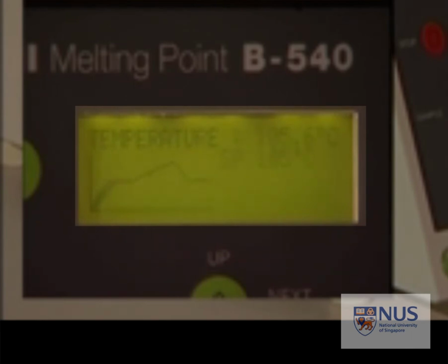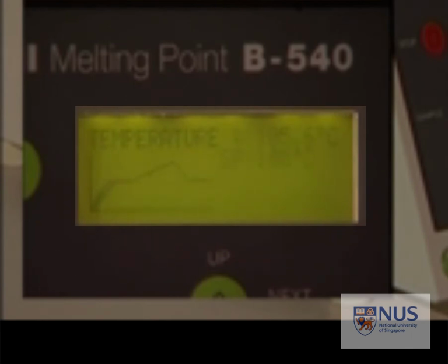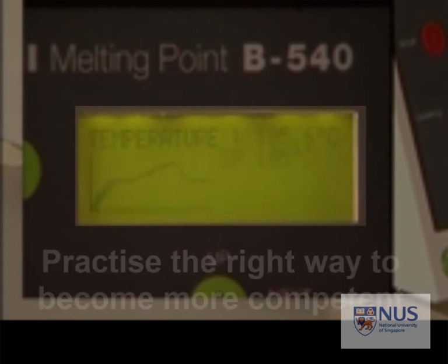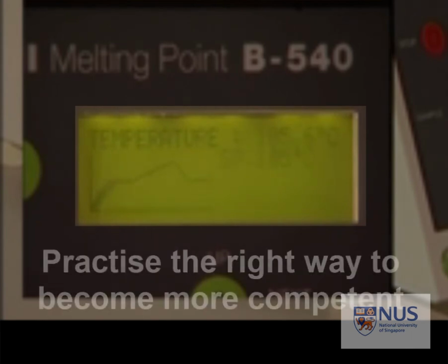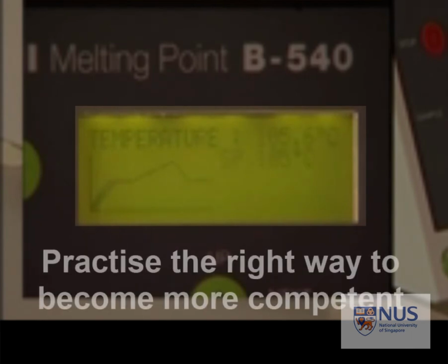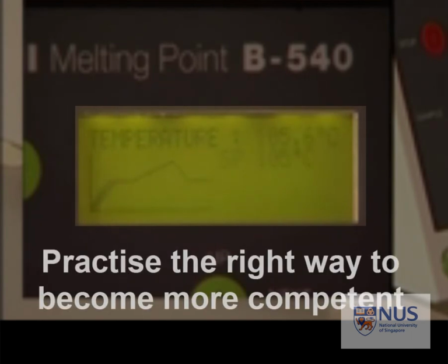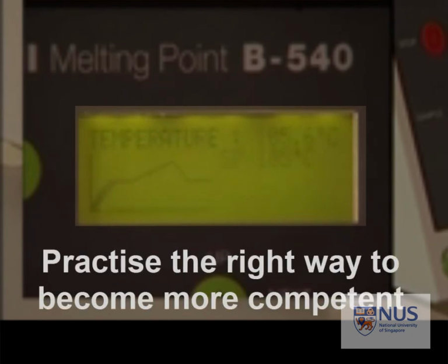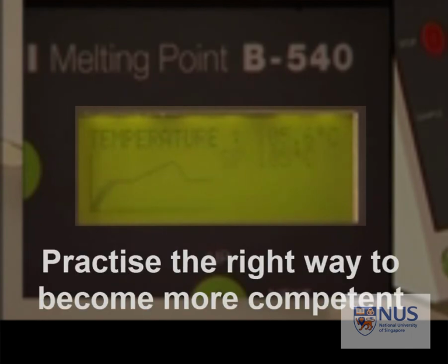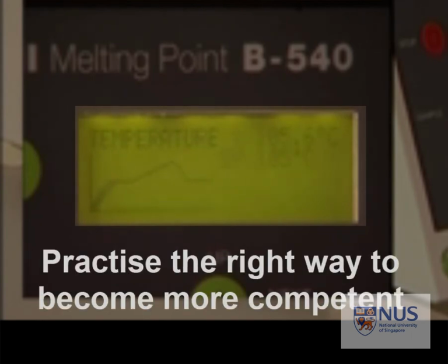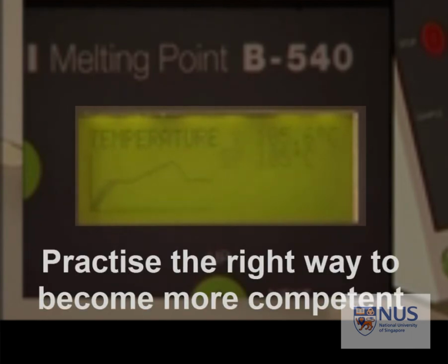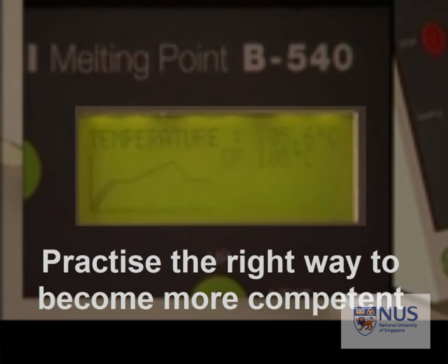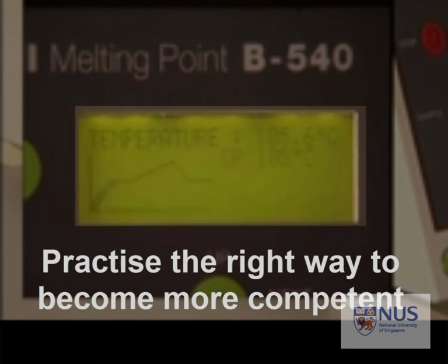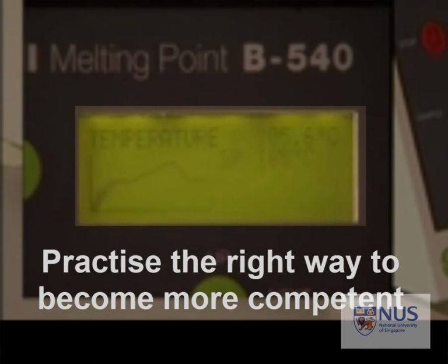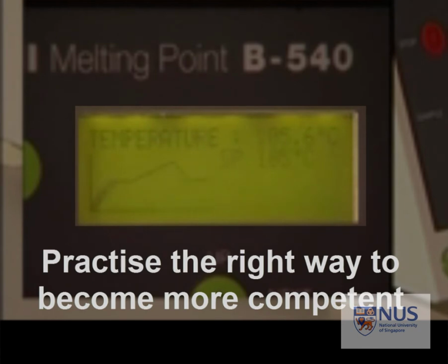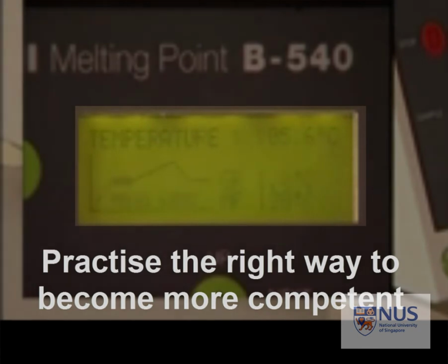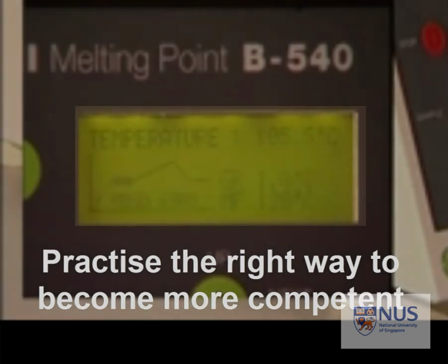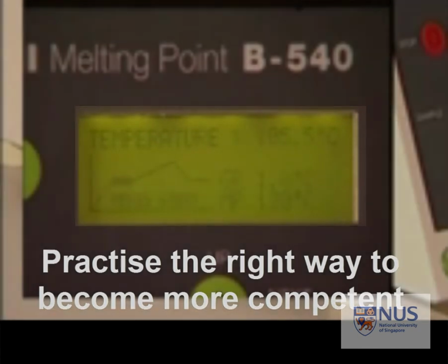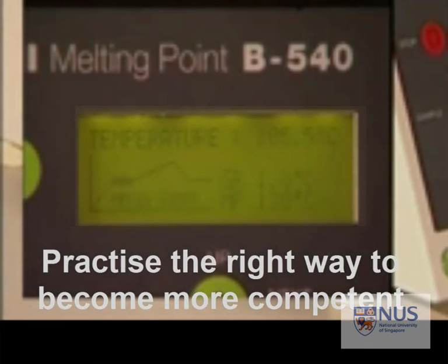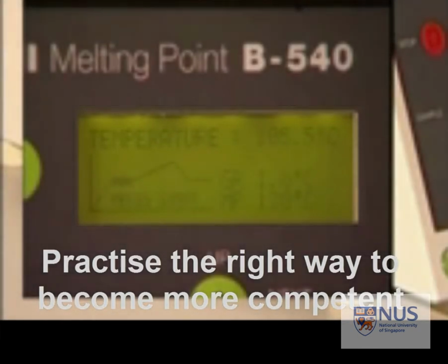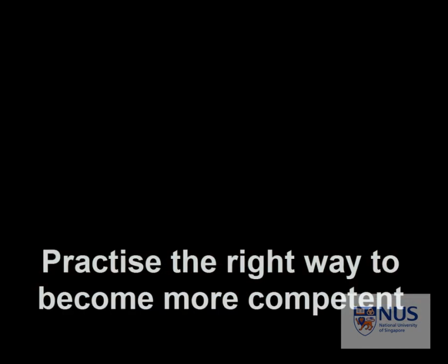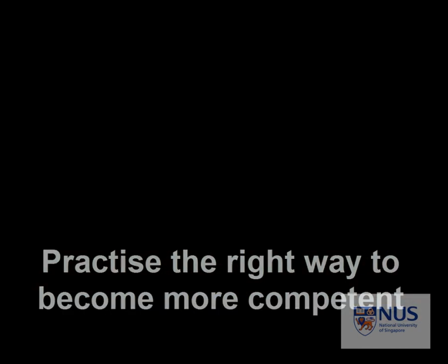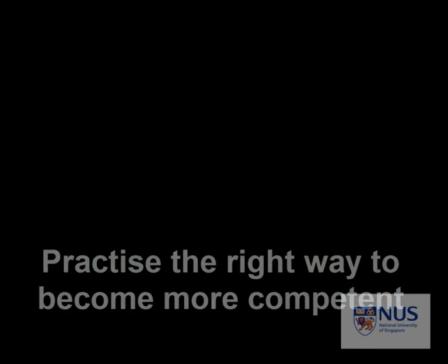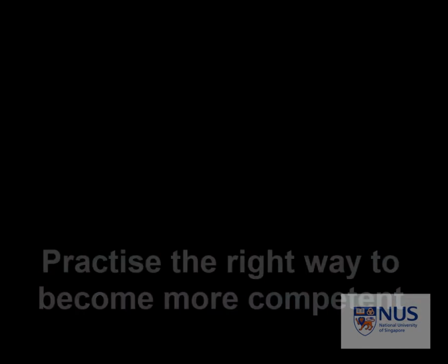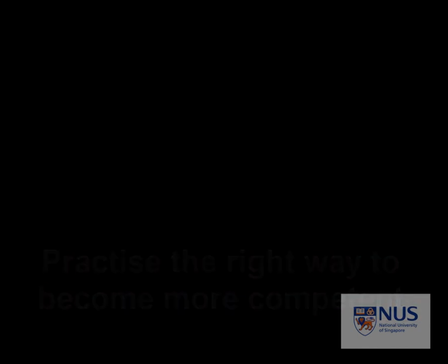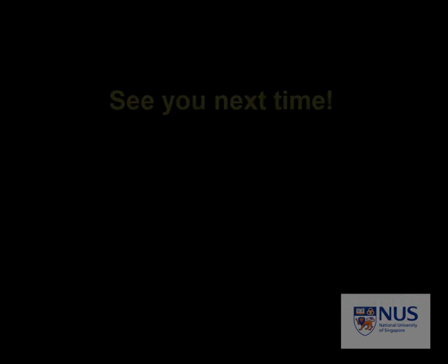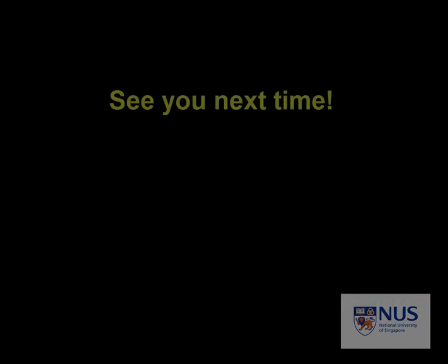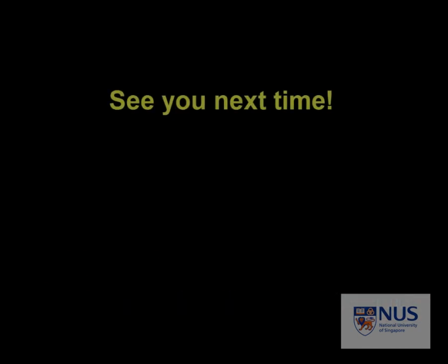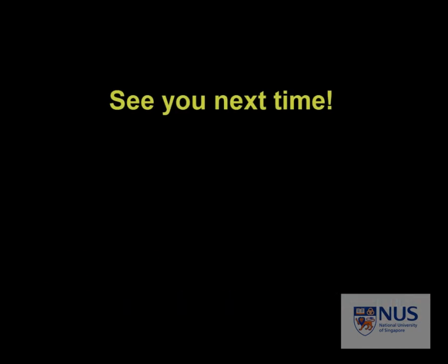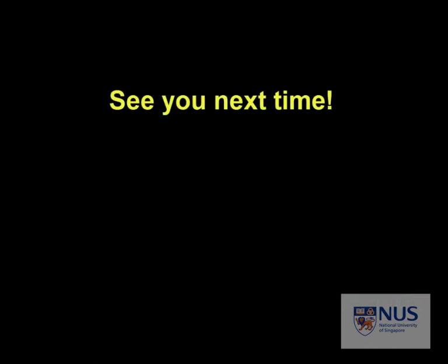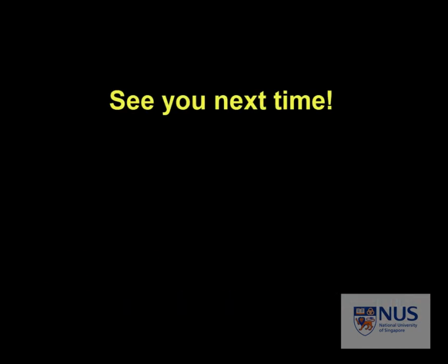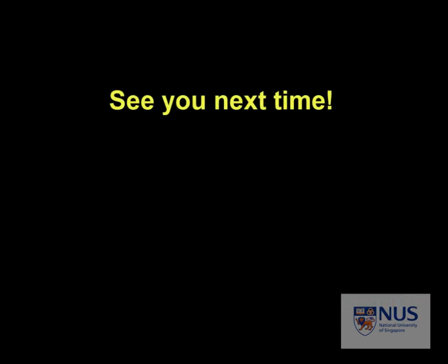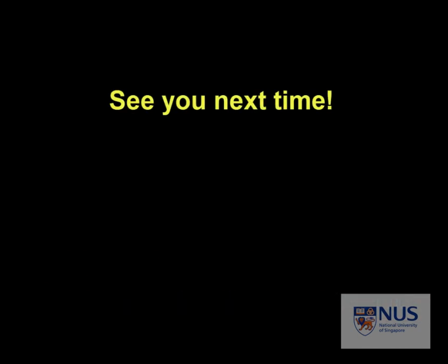Thank you for watching this video. I hope you learned well and practice correctly in the lab. See you!